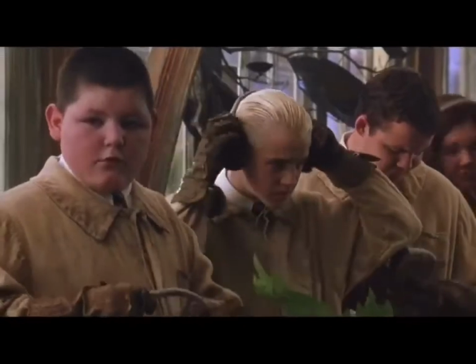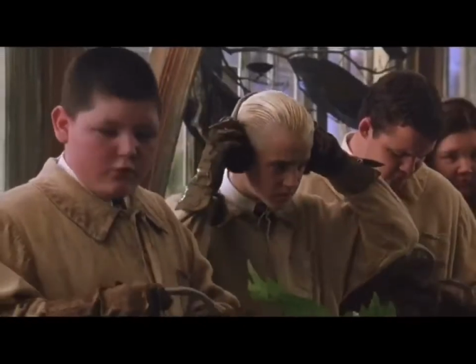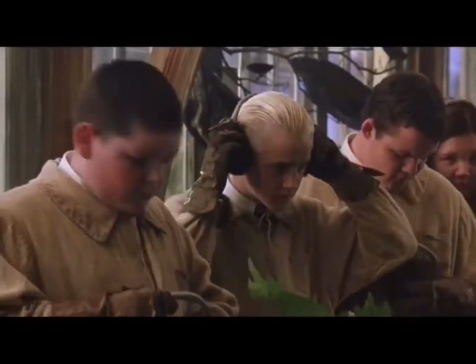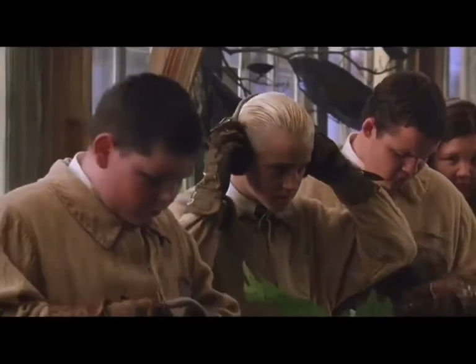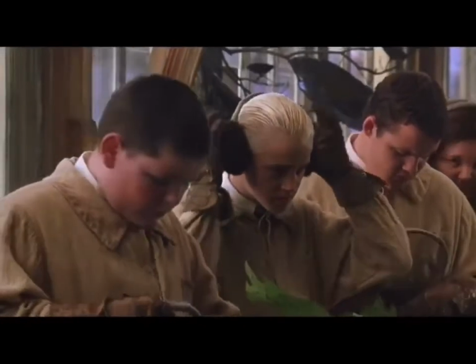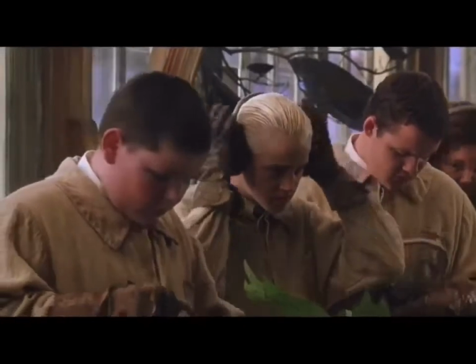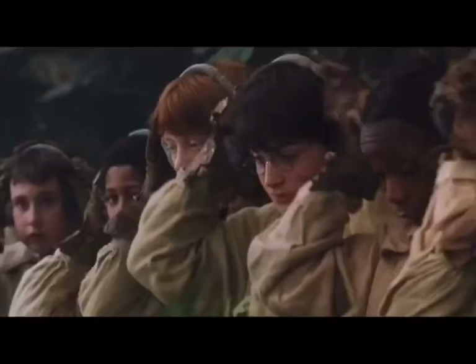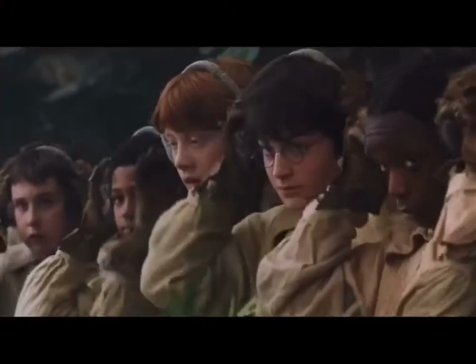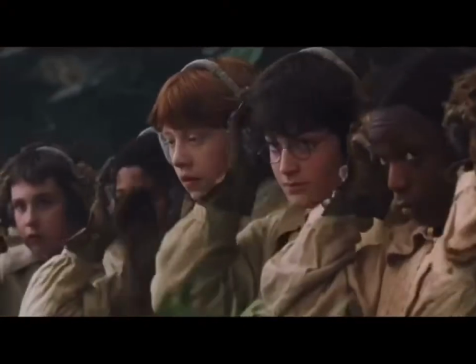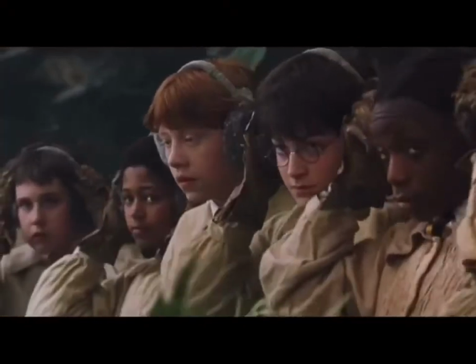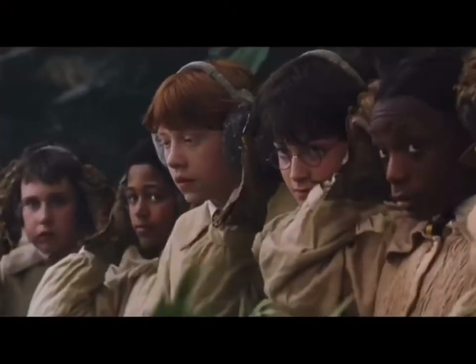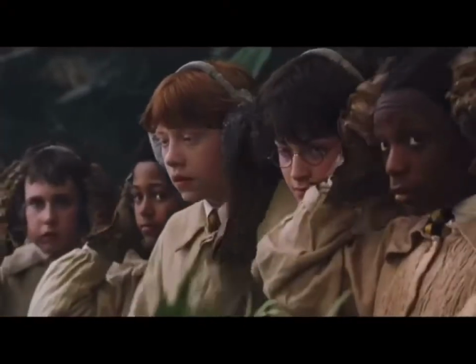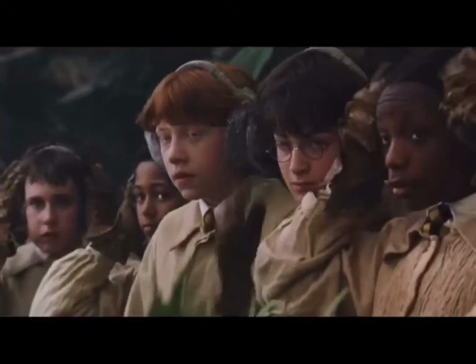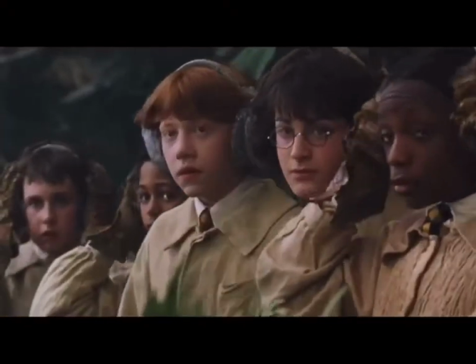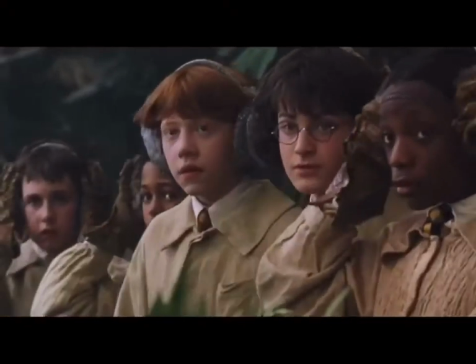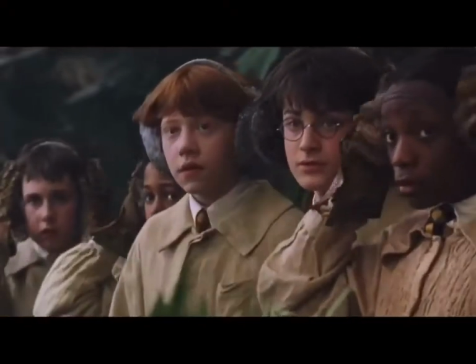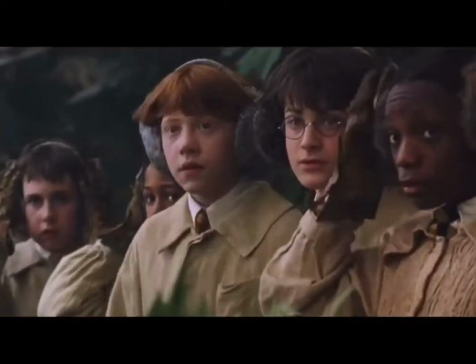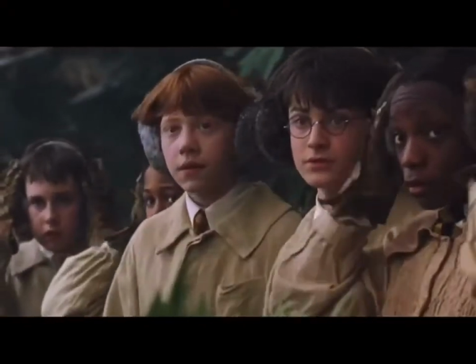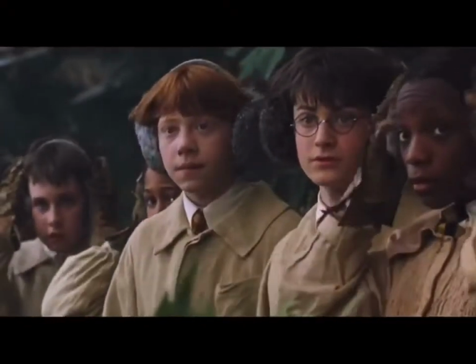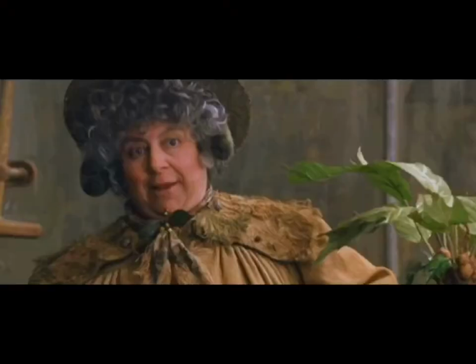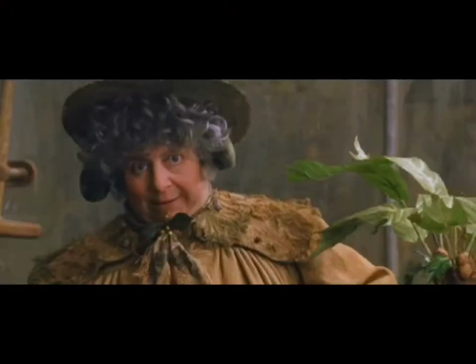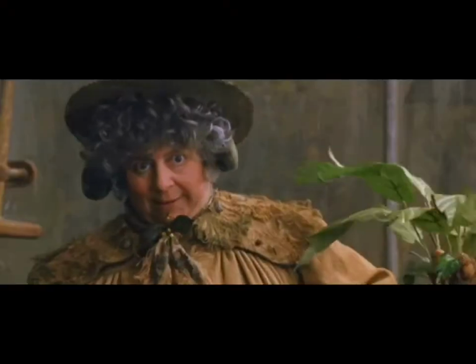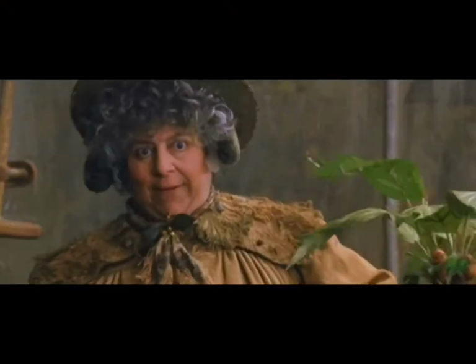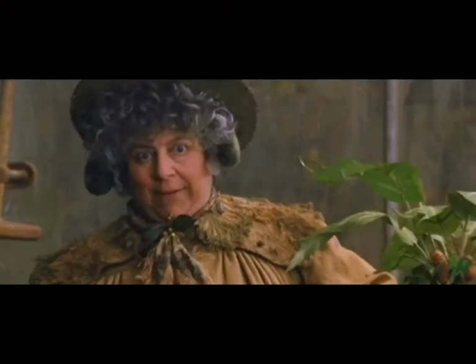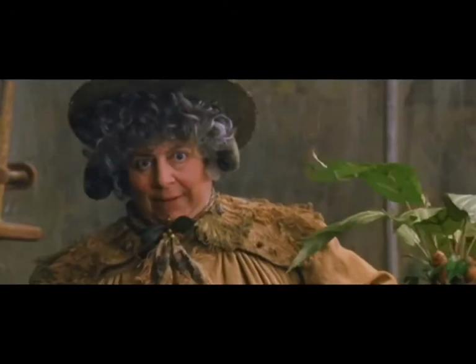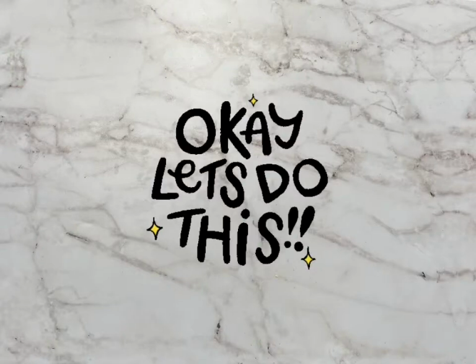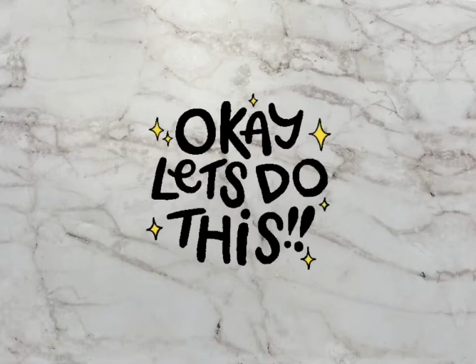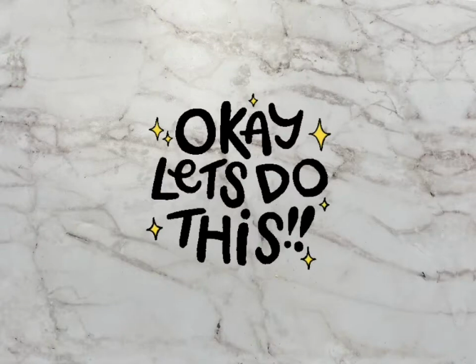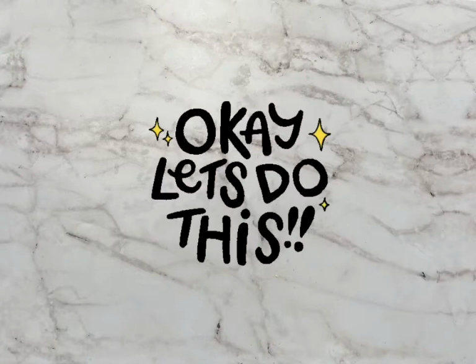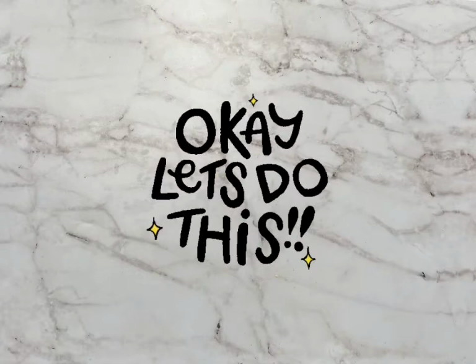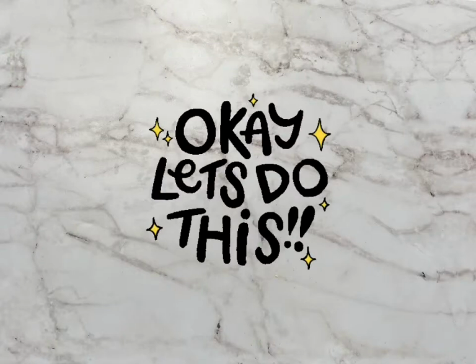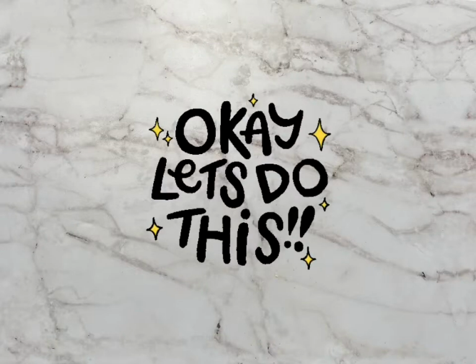Make sure you grab your earmuffs because you don't want to get petrified either. Let's get started.